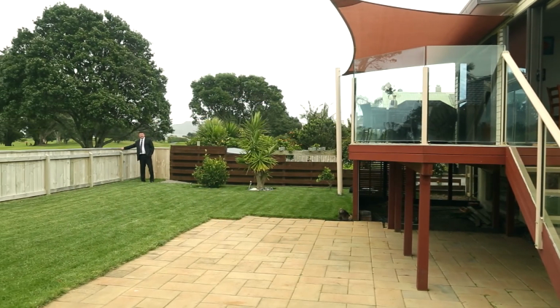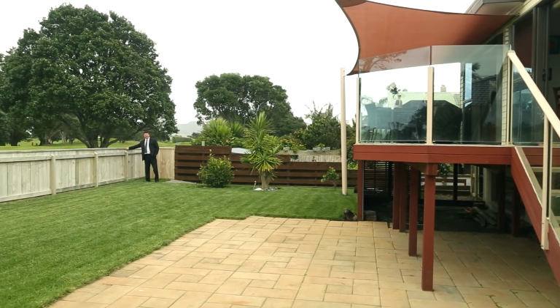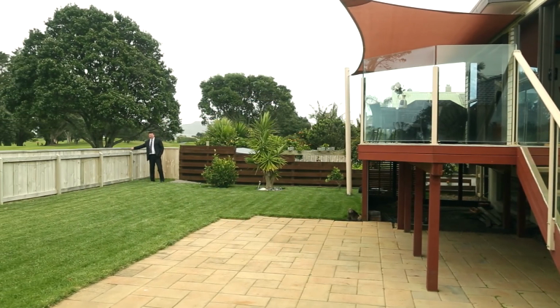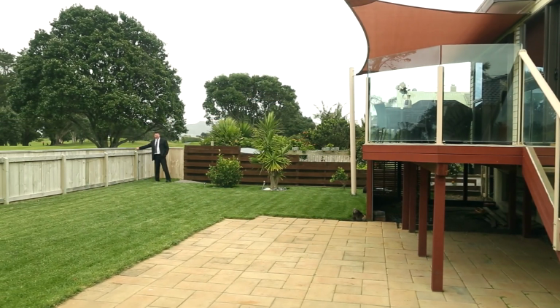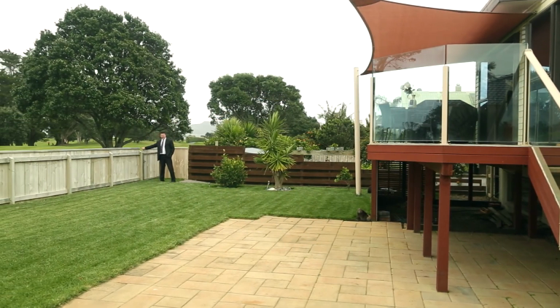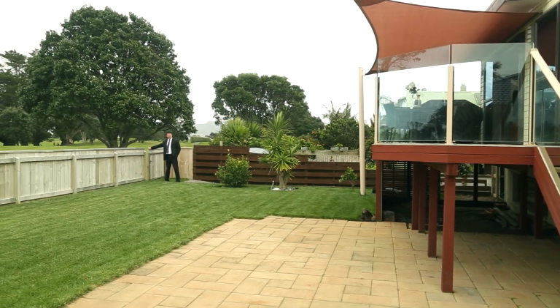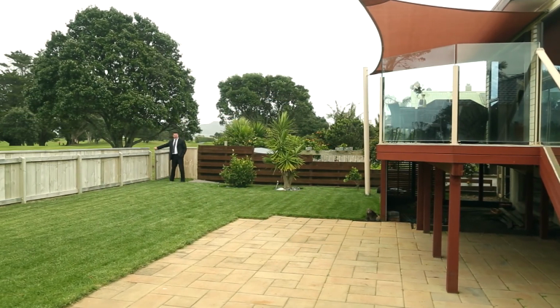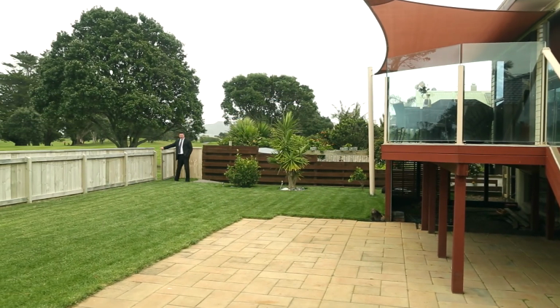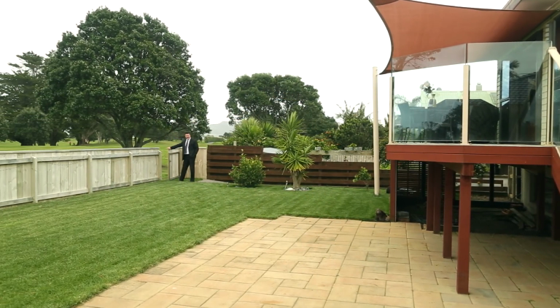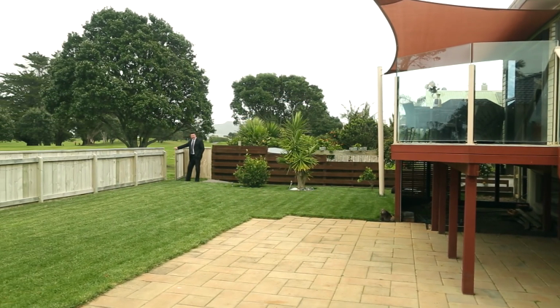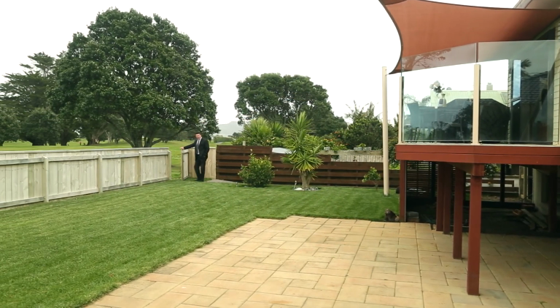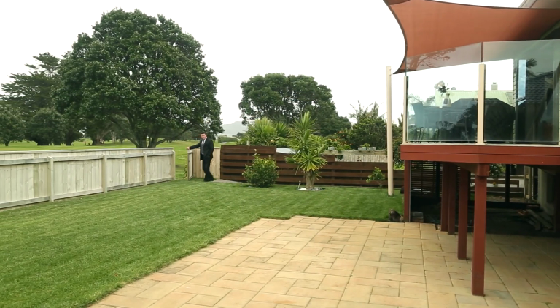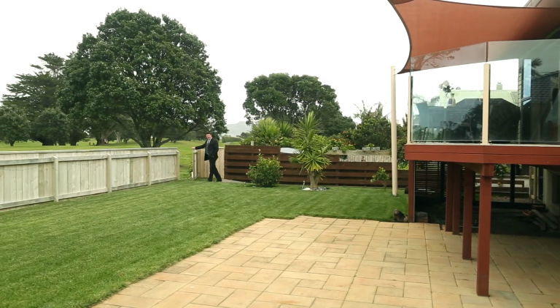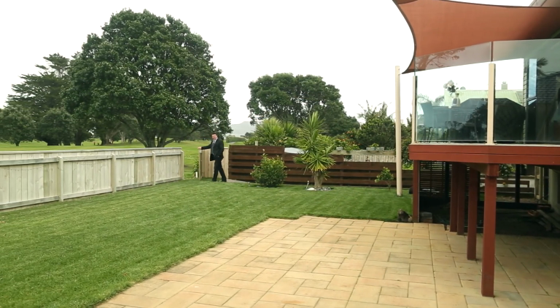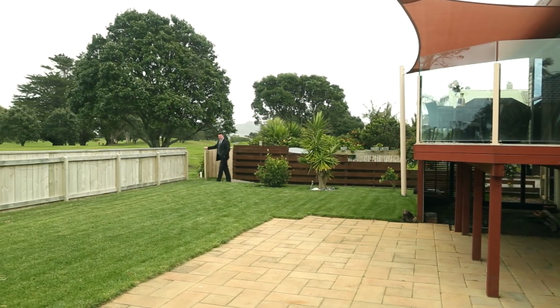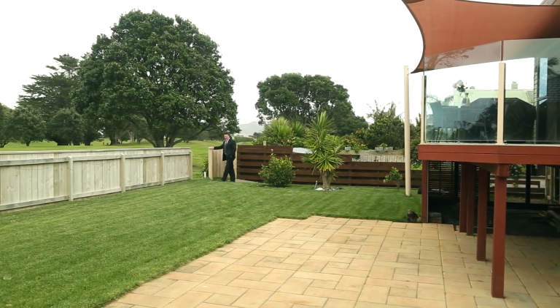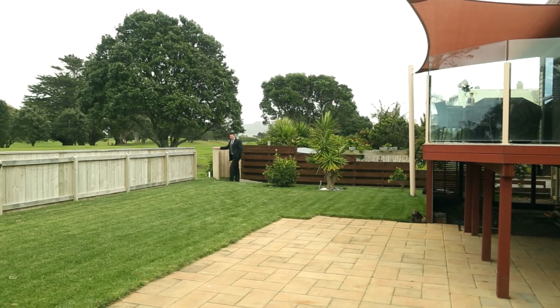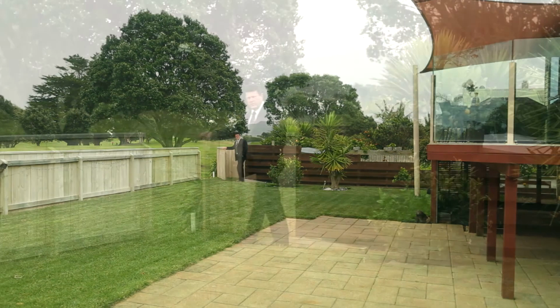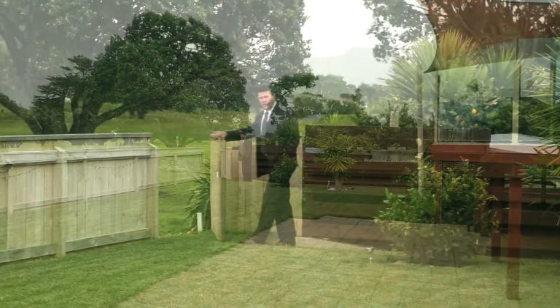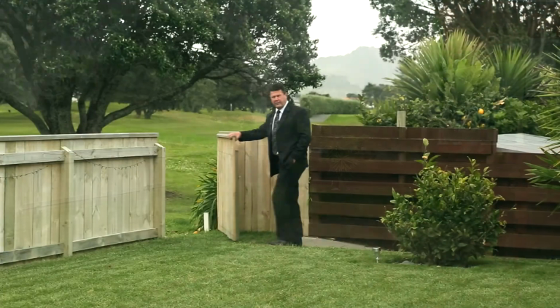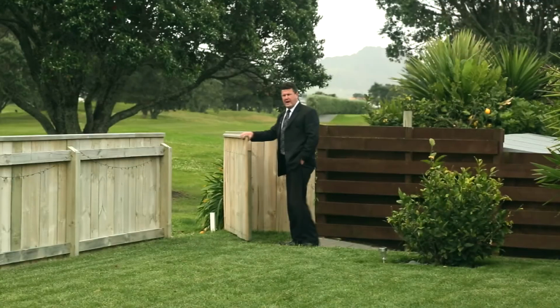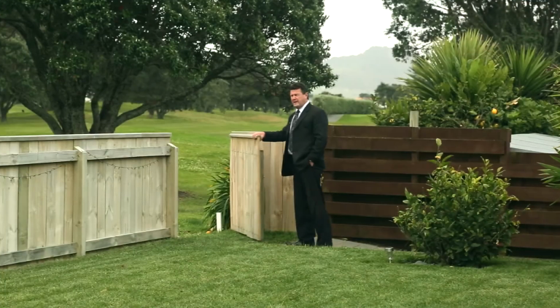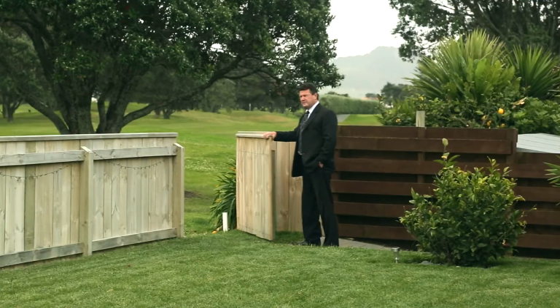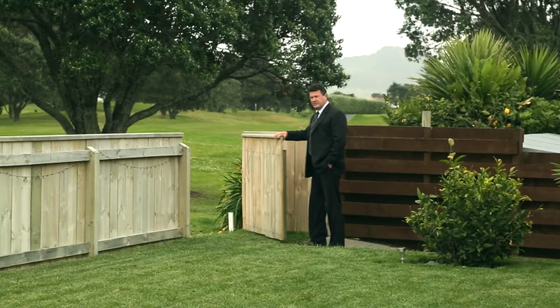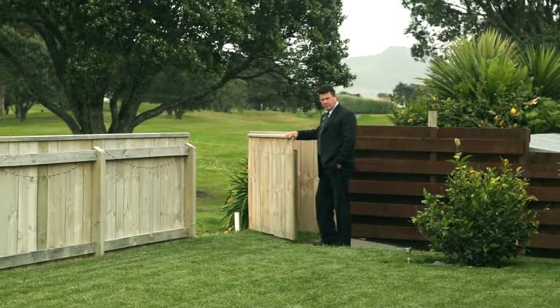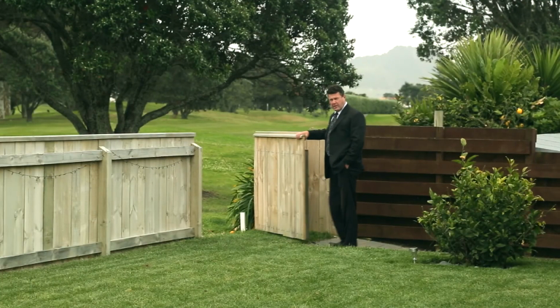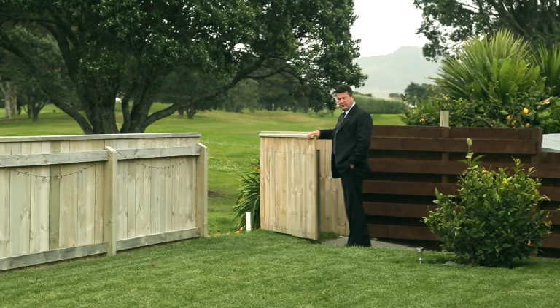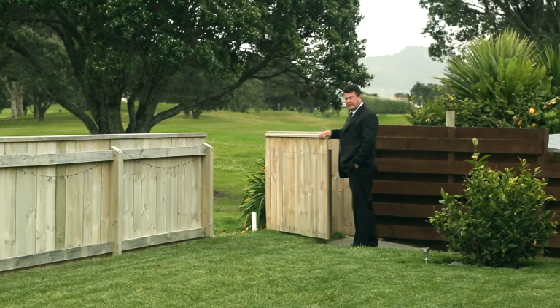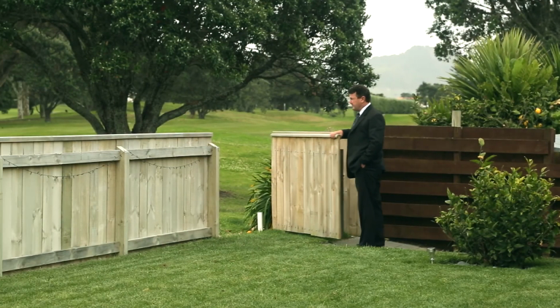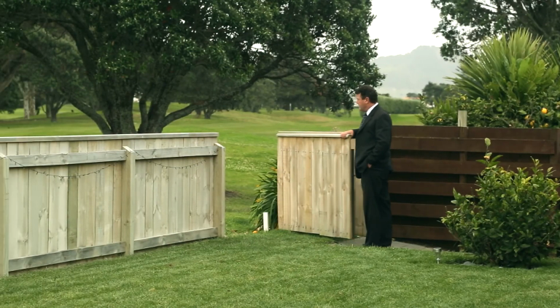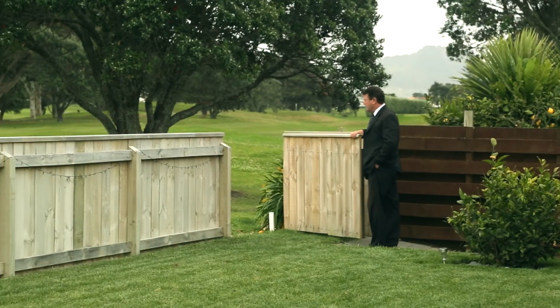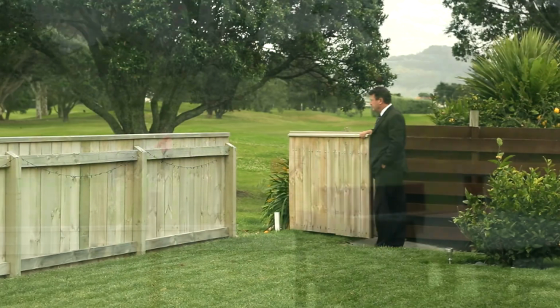And check this out — this home has its own golf cart access right onto the fairways.